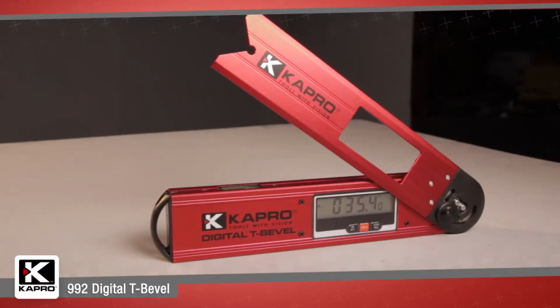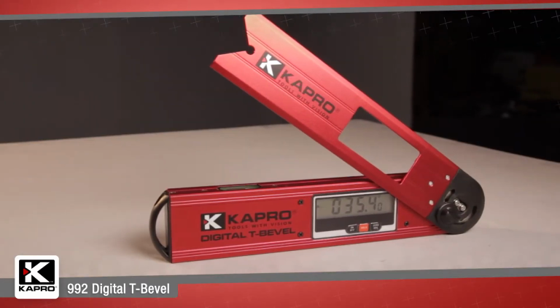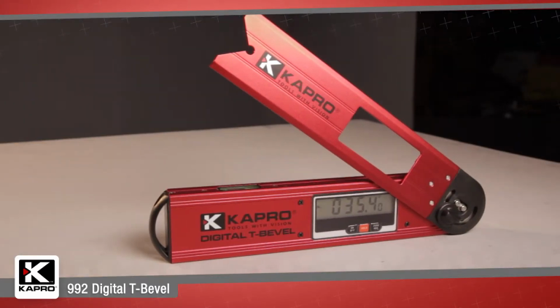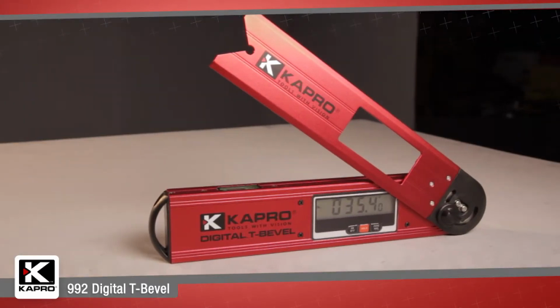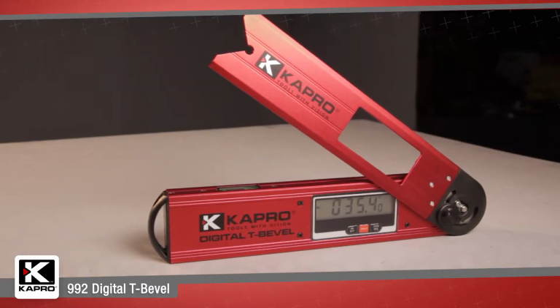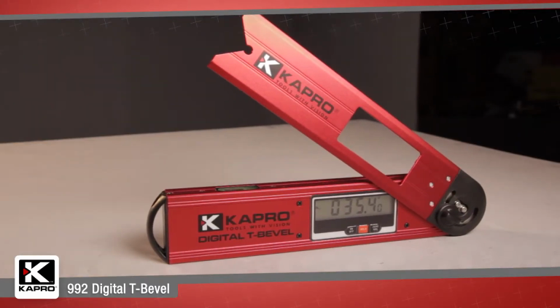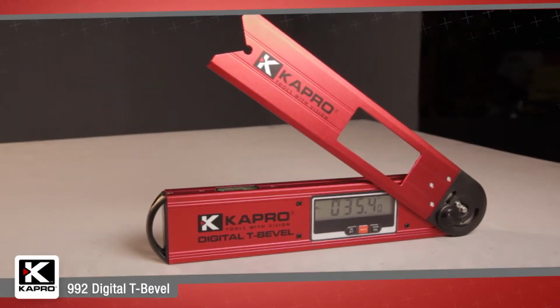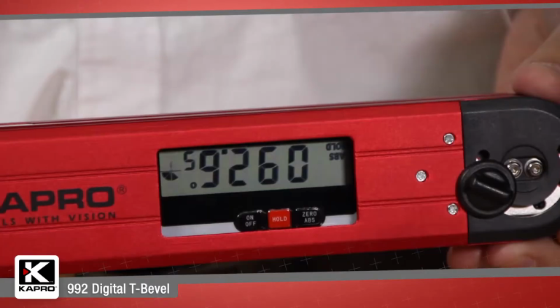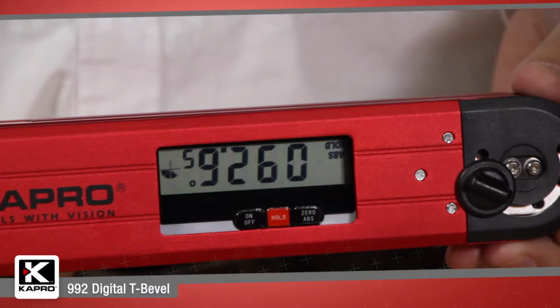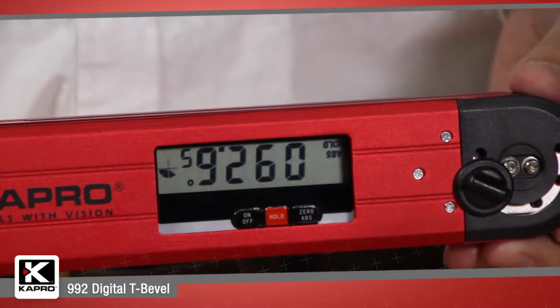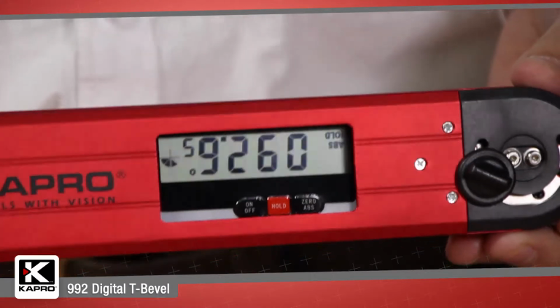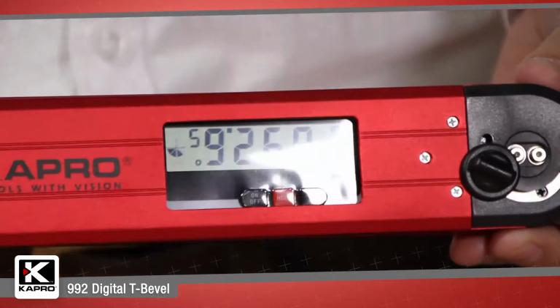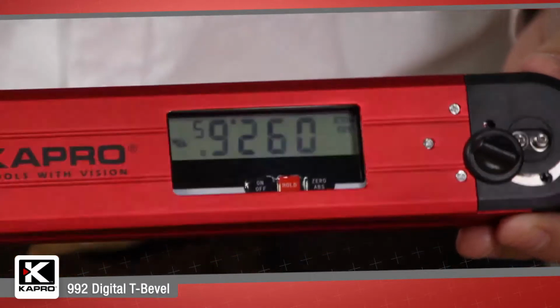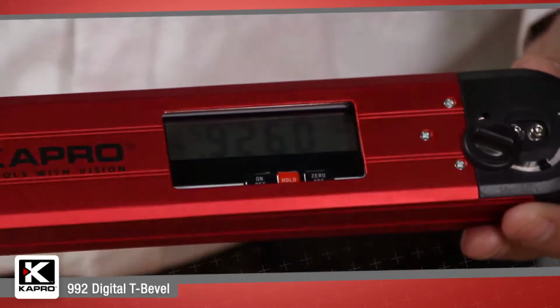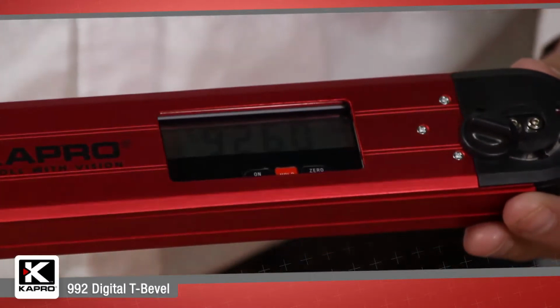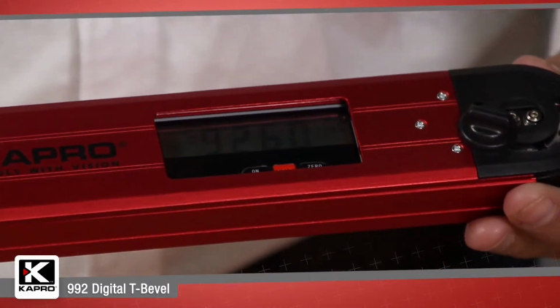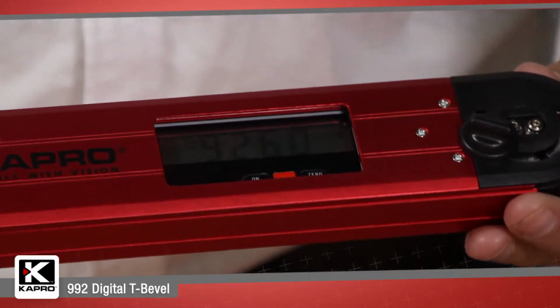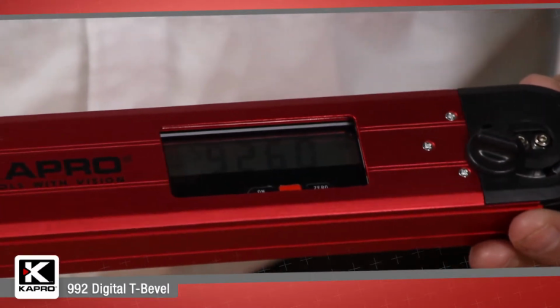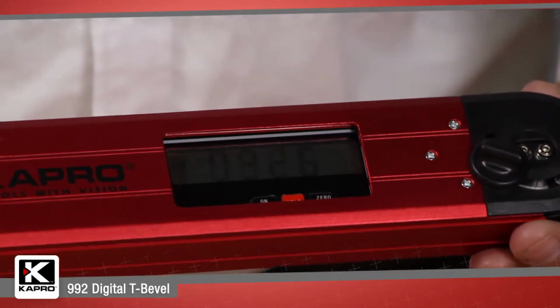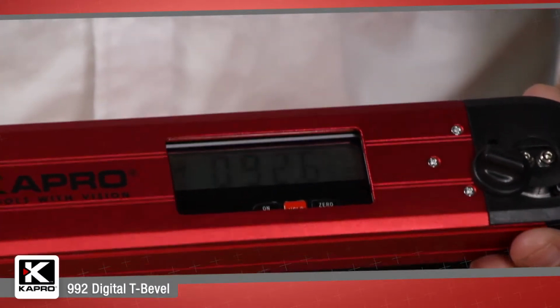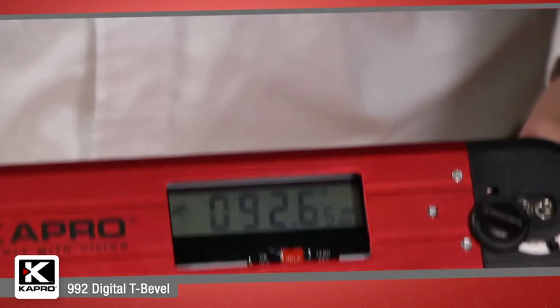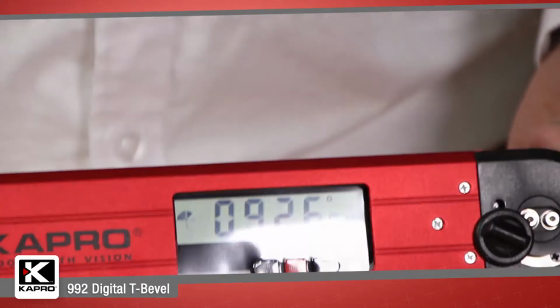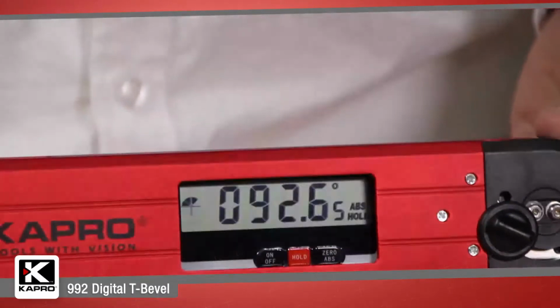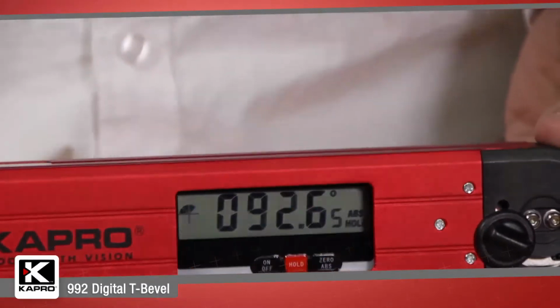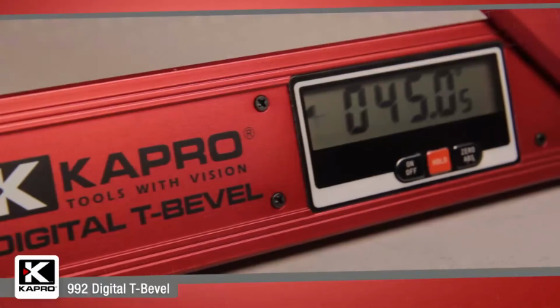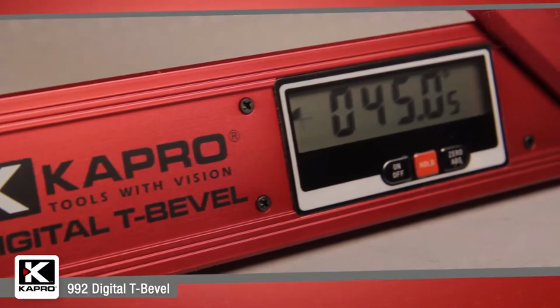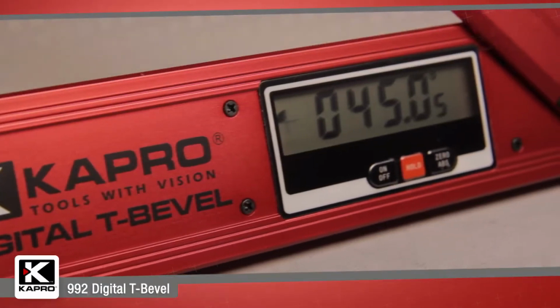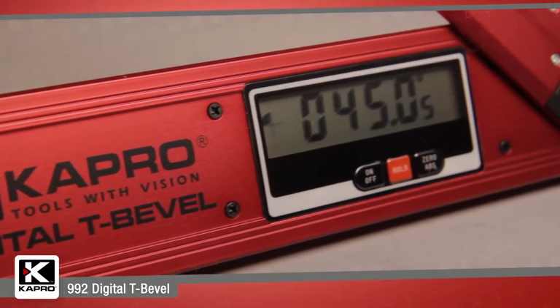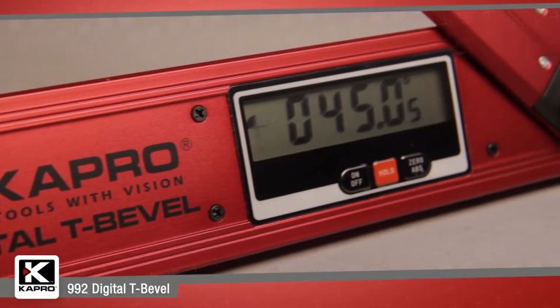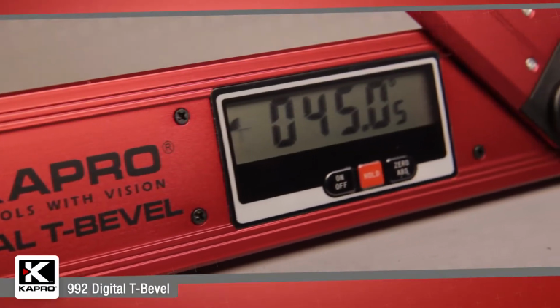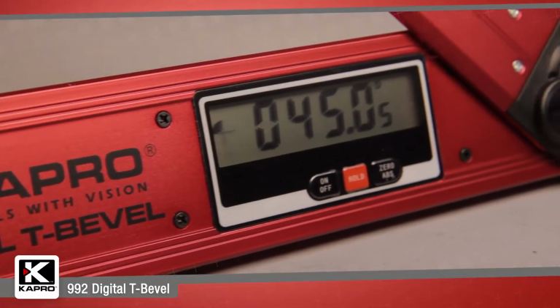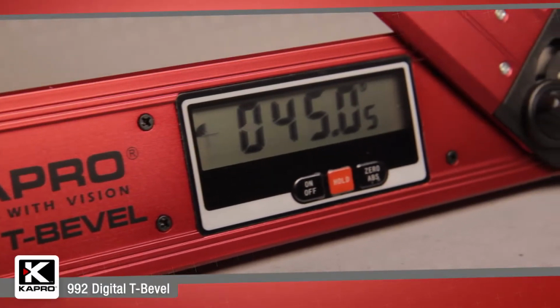The digital display conveniently flips when the level is turned upside down so you can always clearly see the measurement.